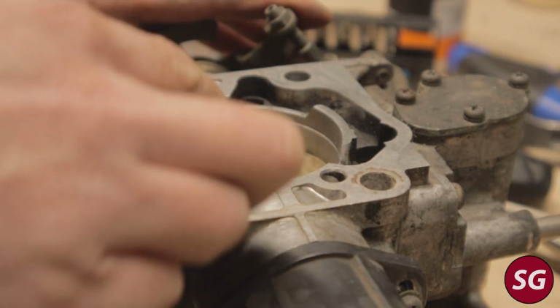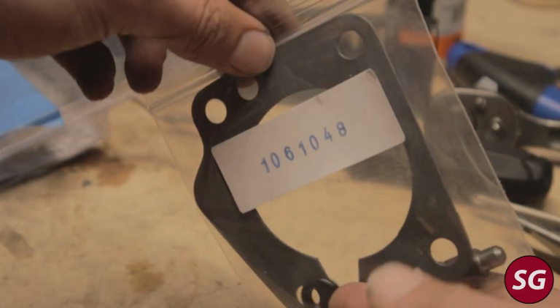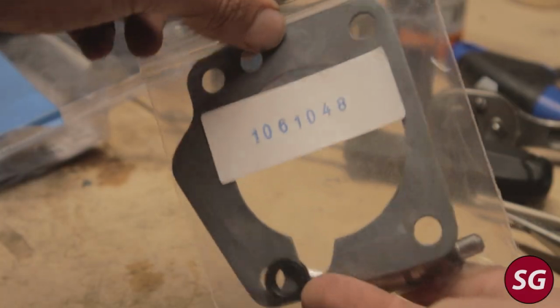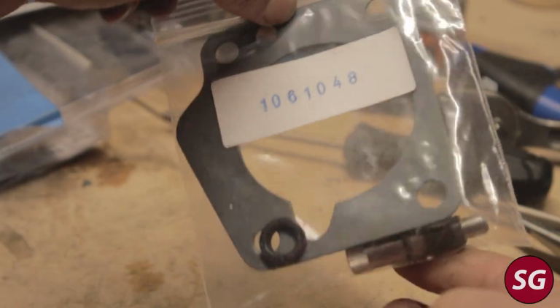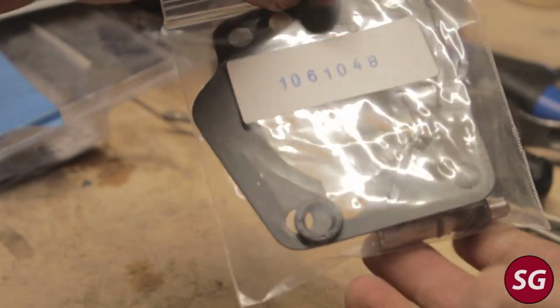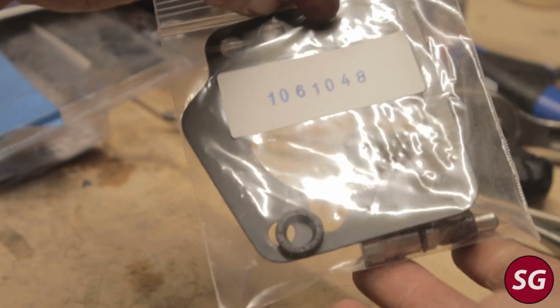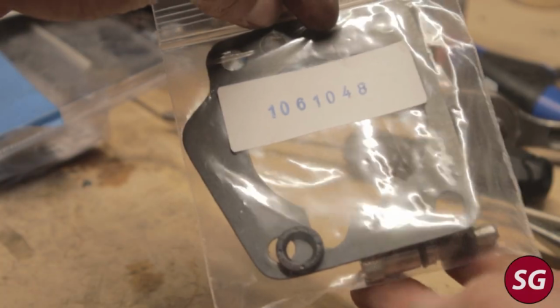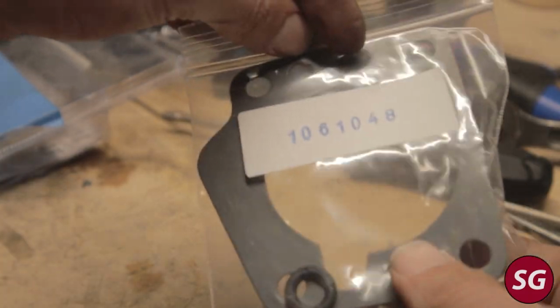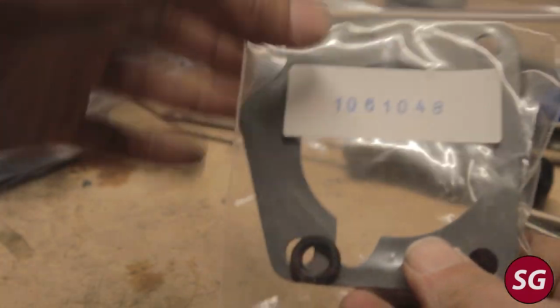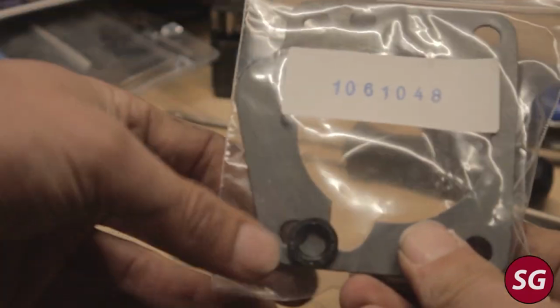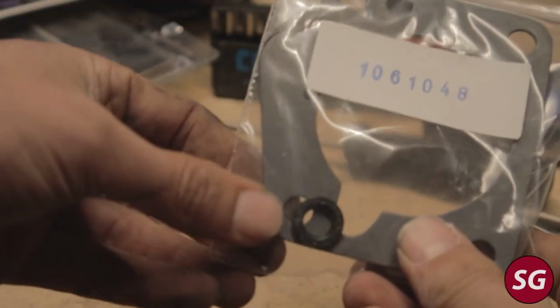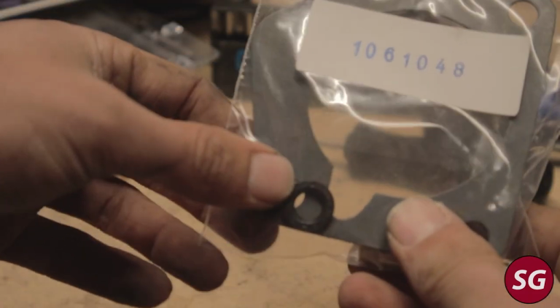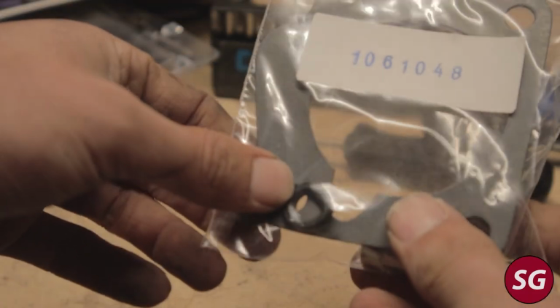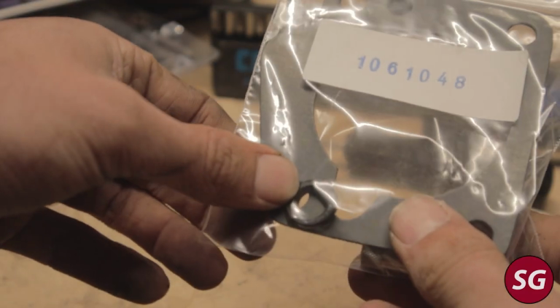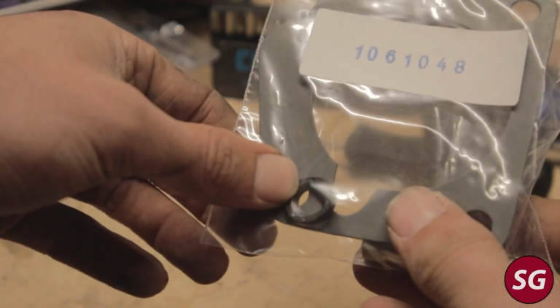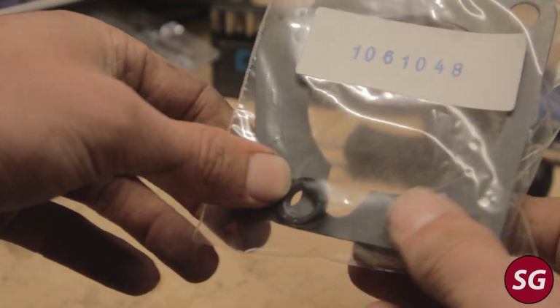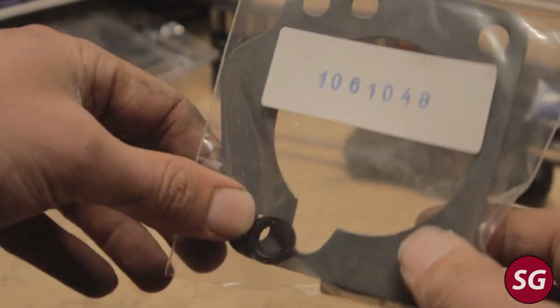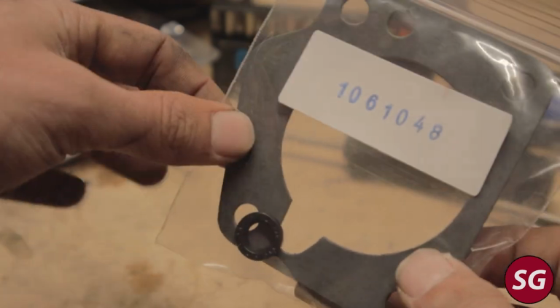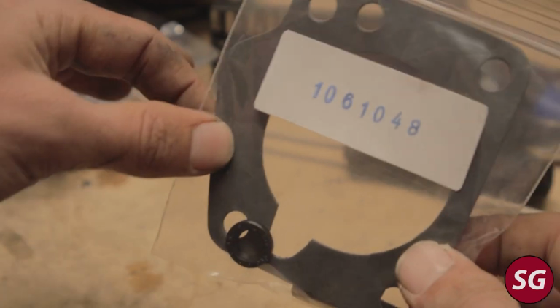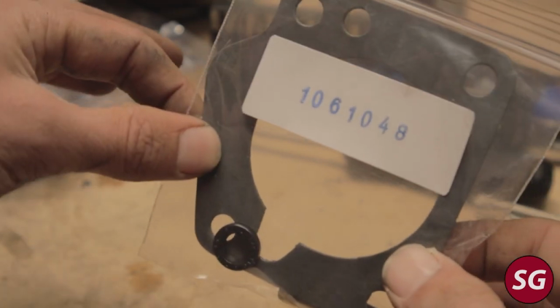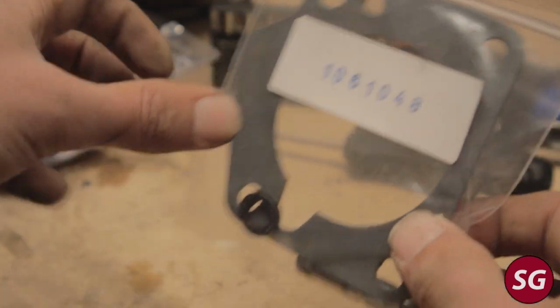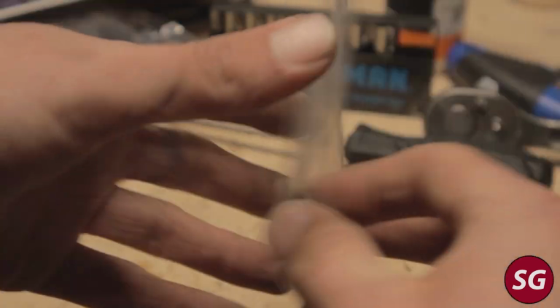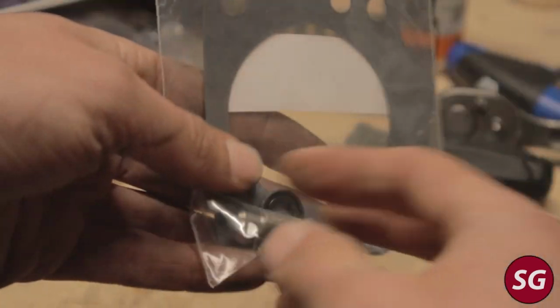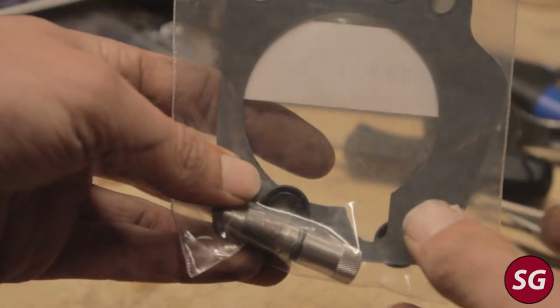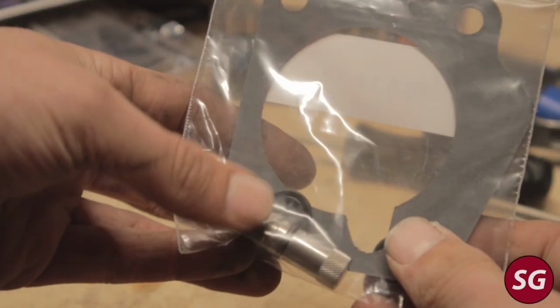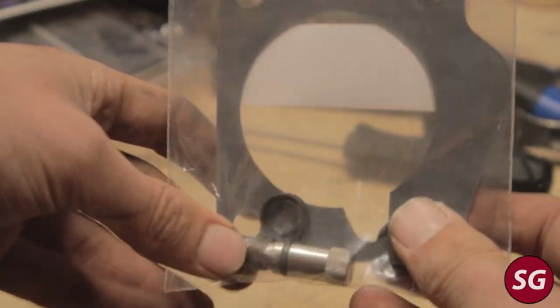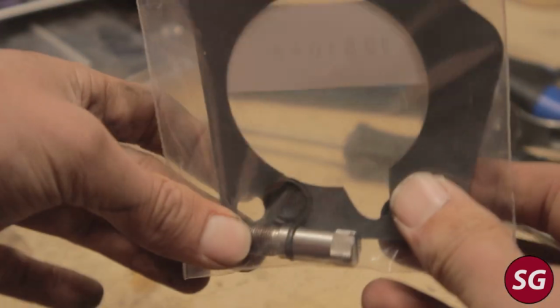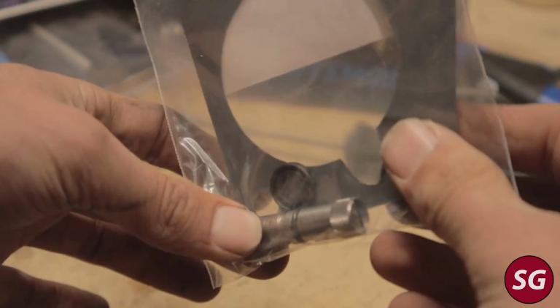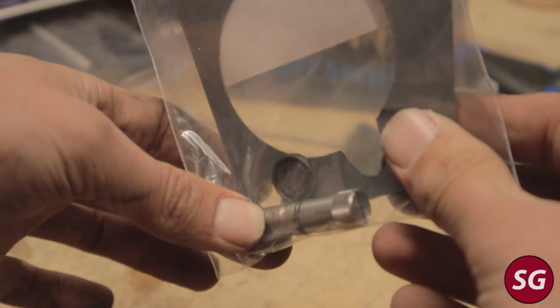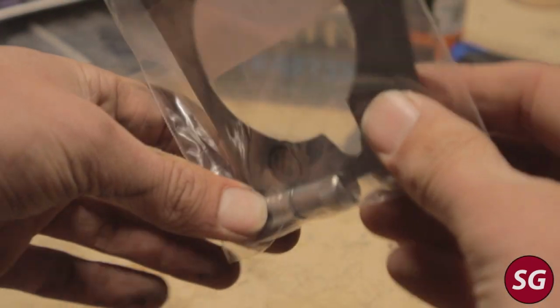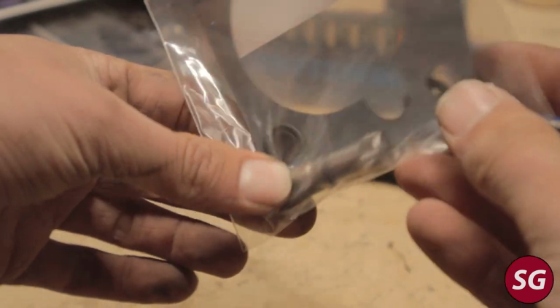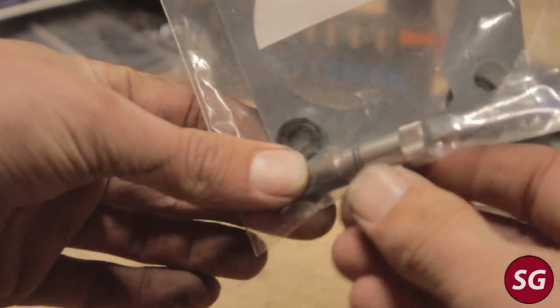Before reinstalling the throttle body, we should also make sure that the gasket surfaces are spotless, so use a plastic scraper and clean it all off.